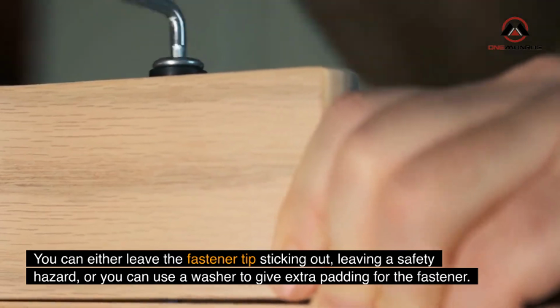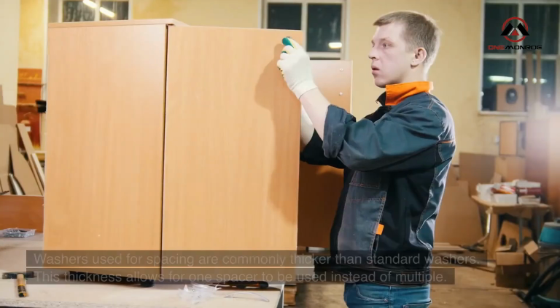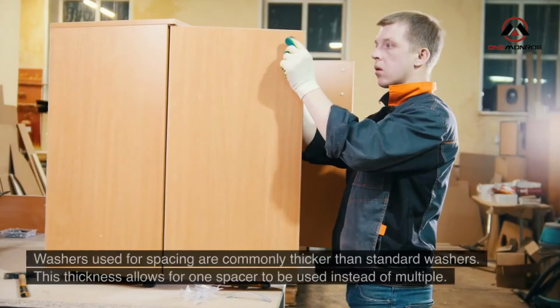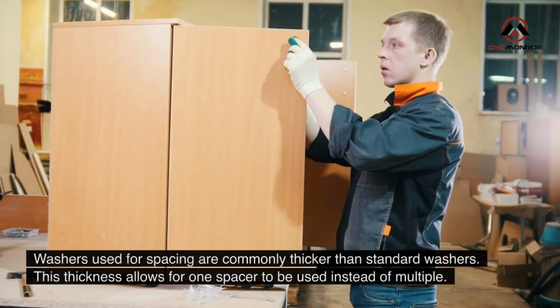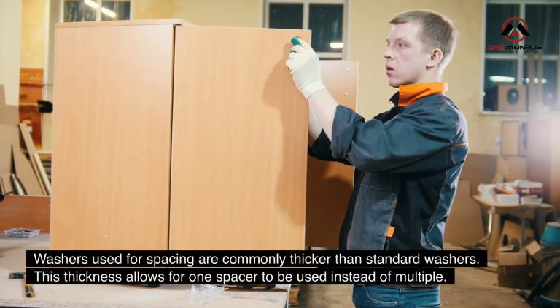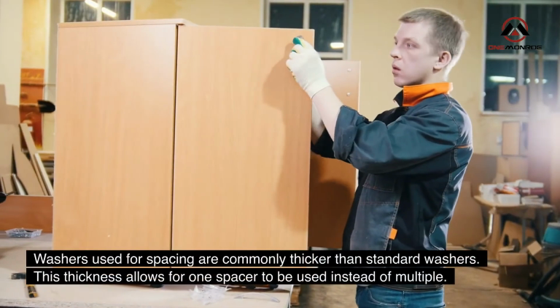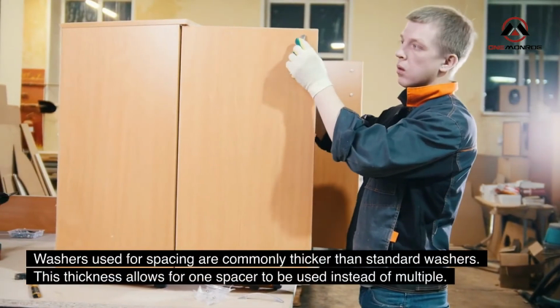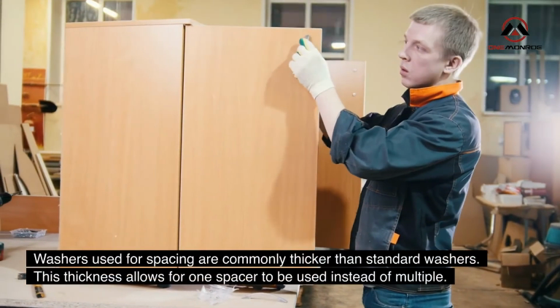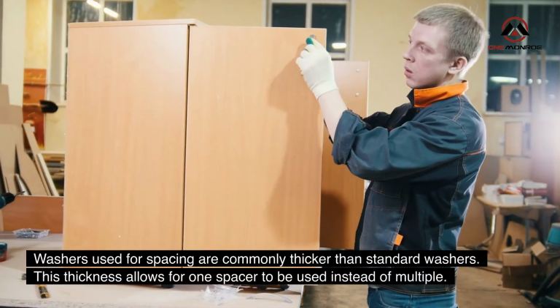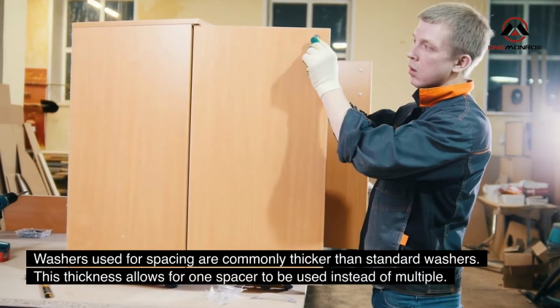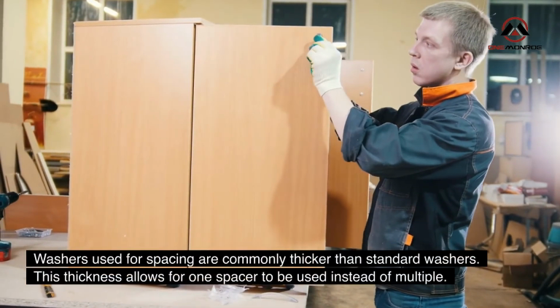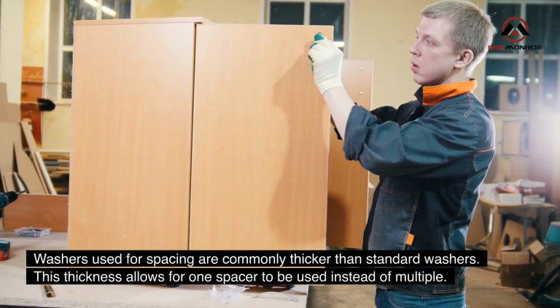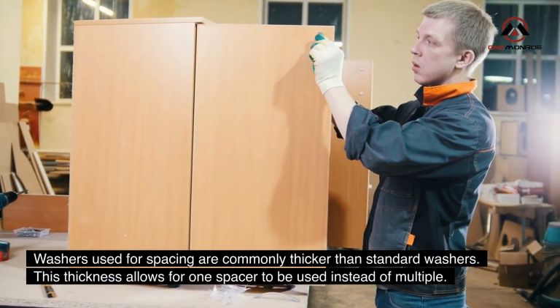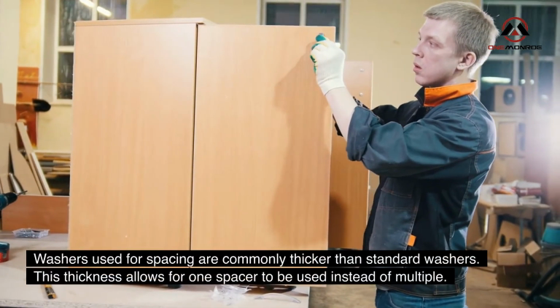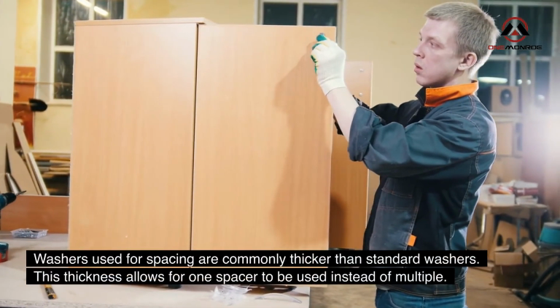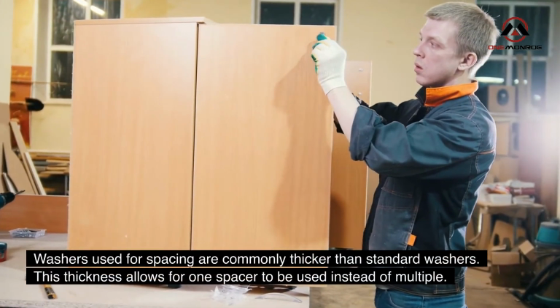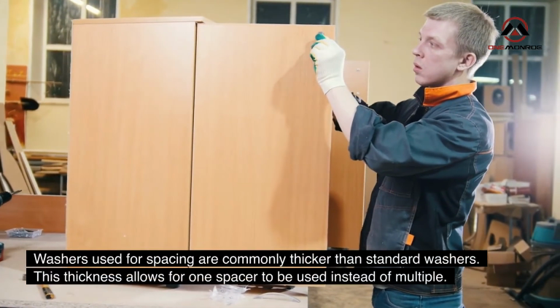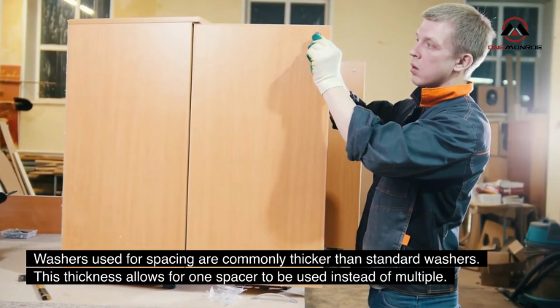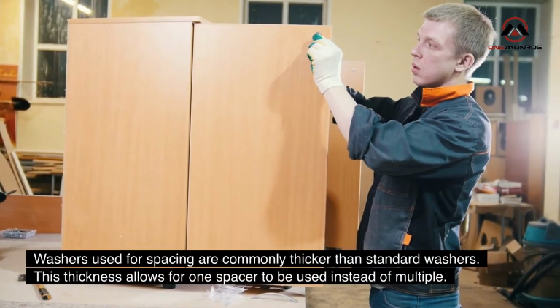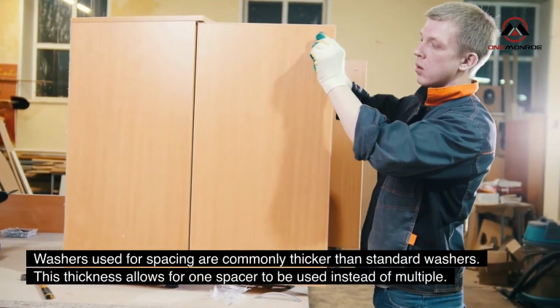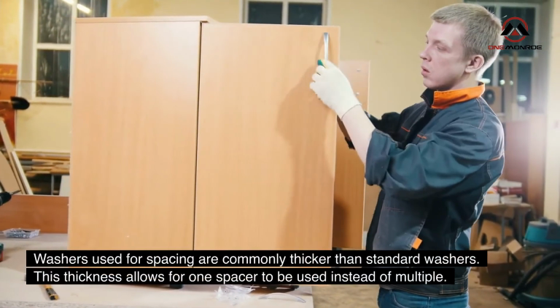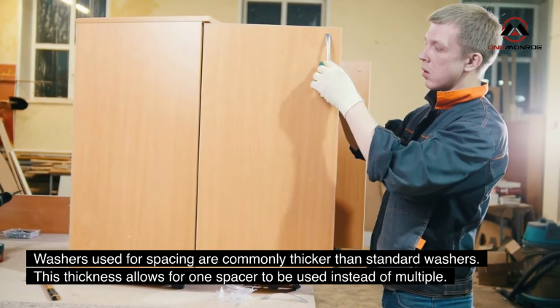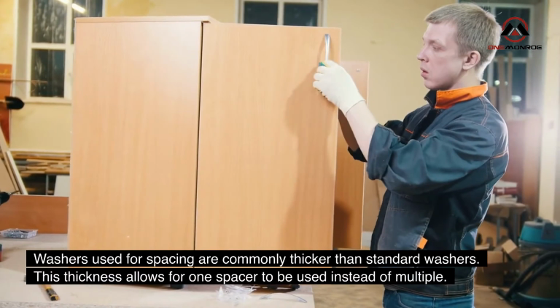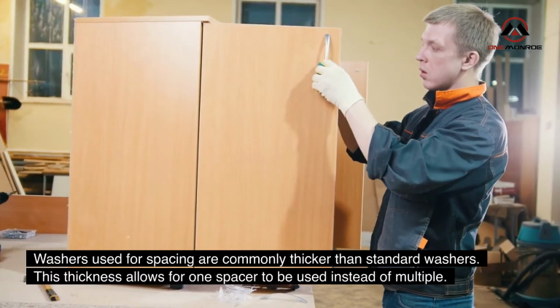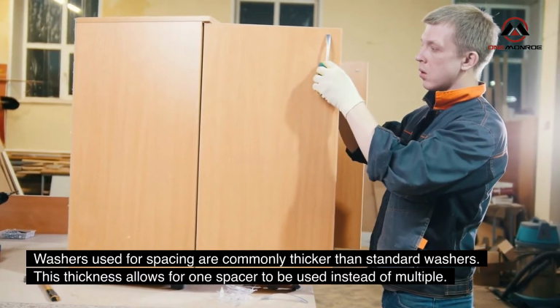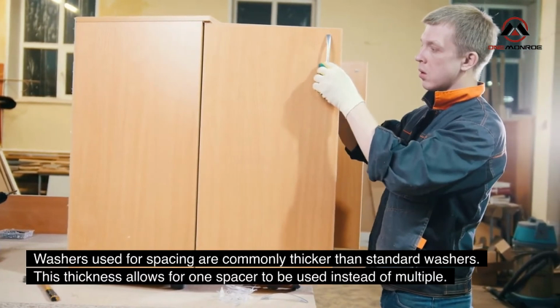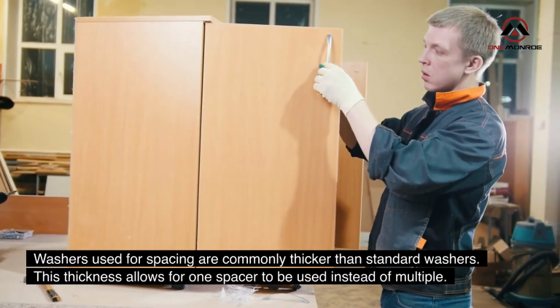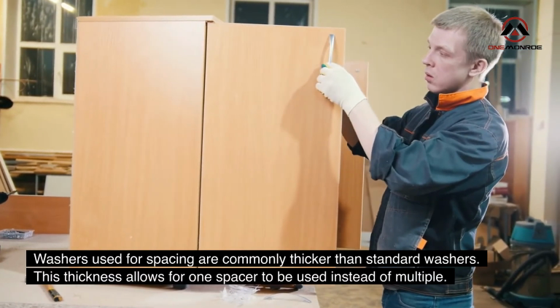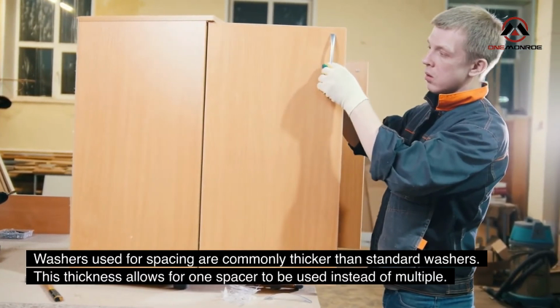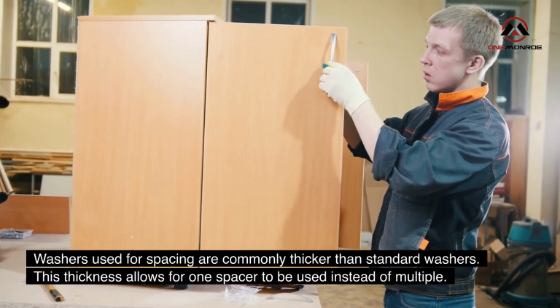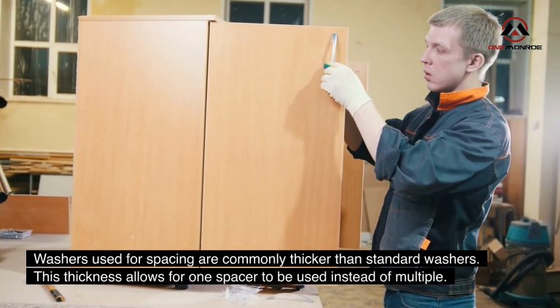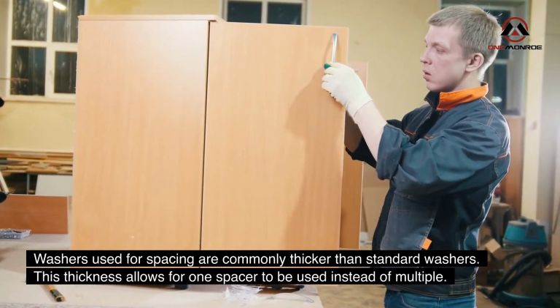Washers used for spacing are commonly thicker than standard washers. This thickness allows for one spacer to be used instead of multiple.